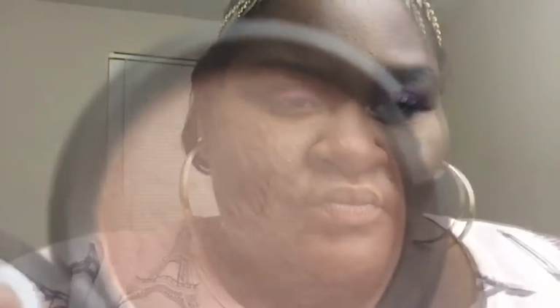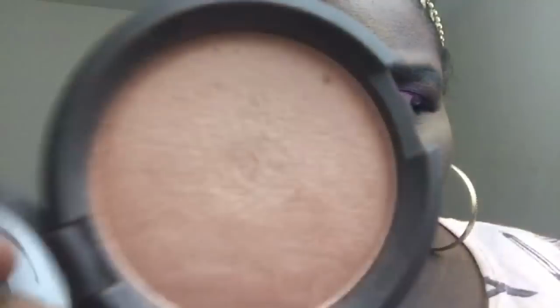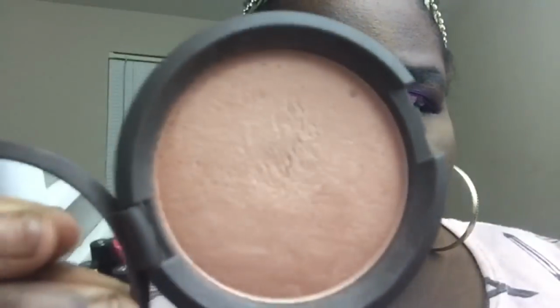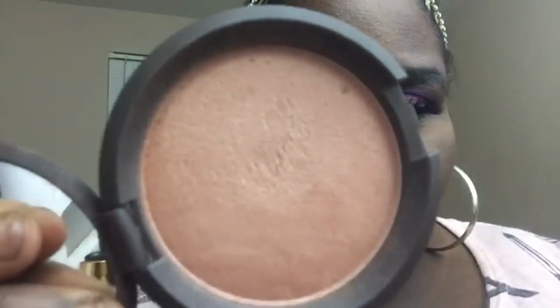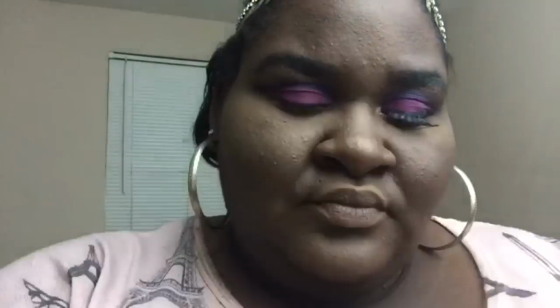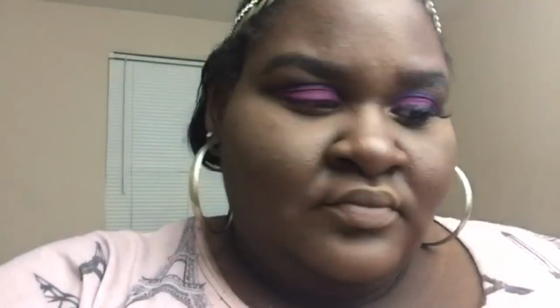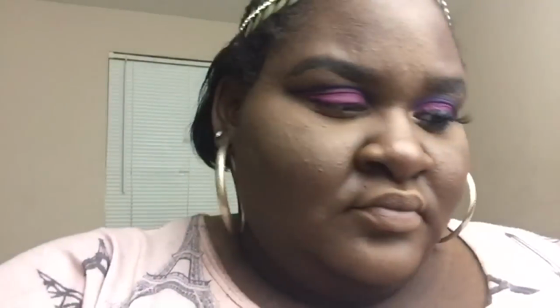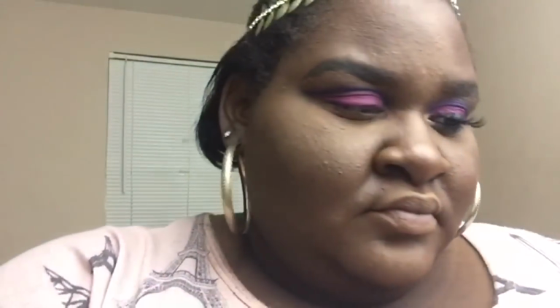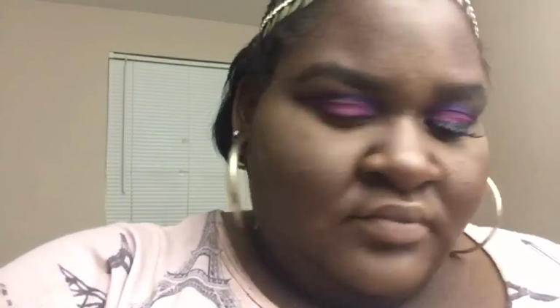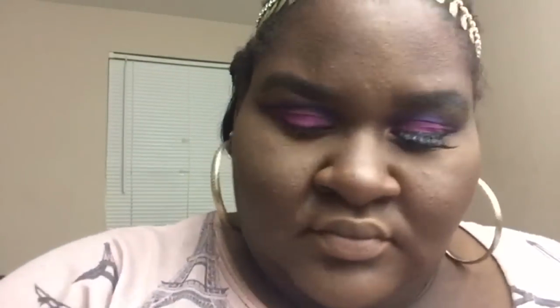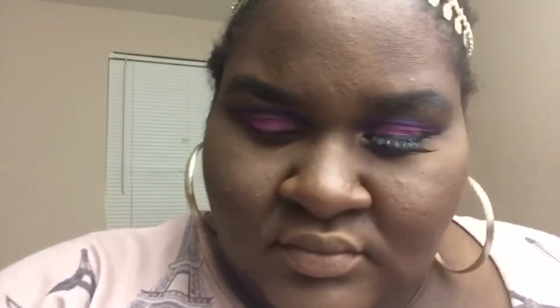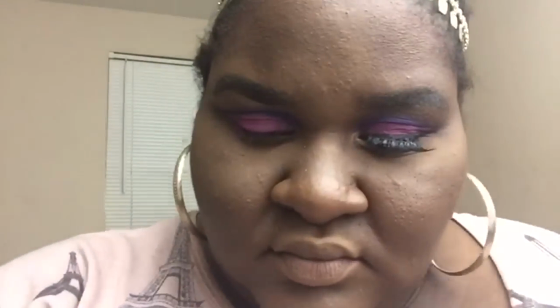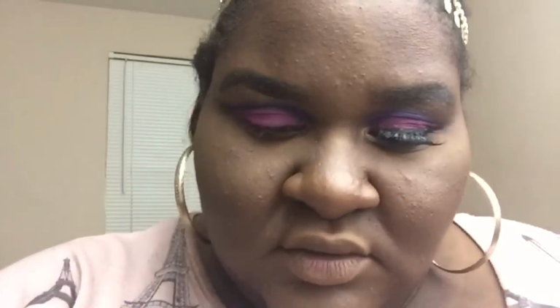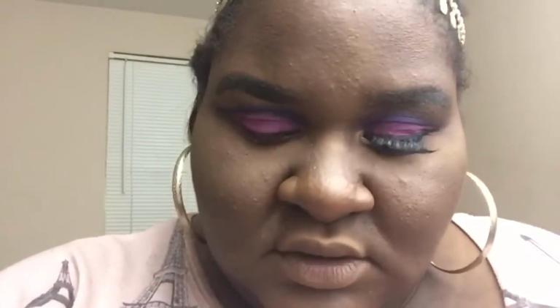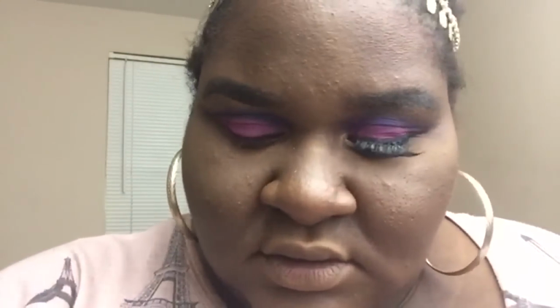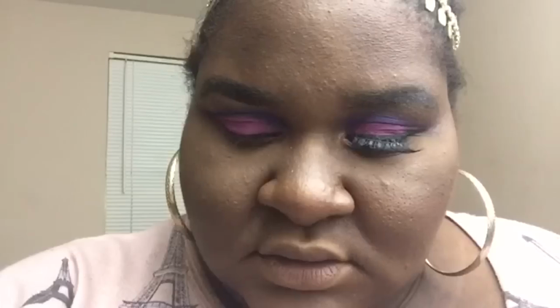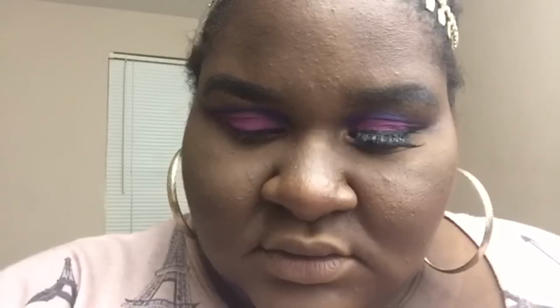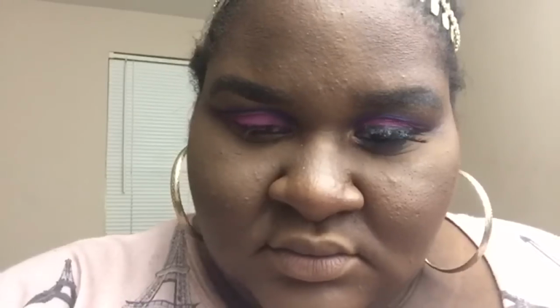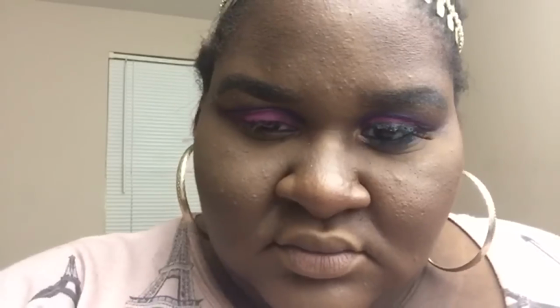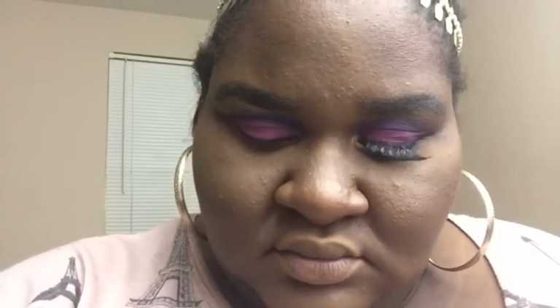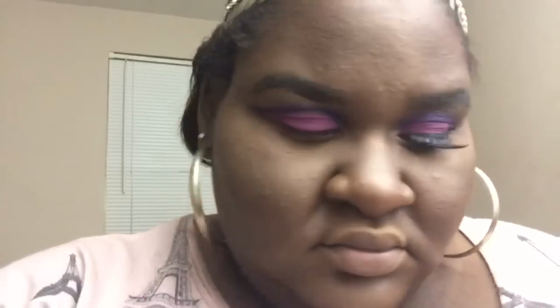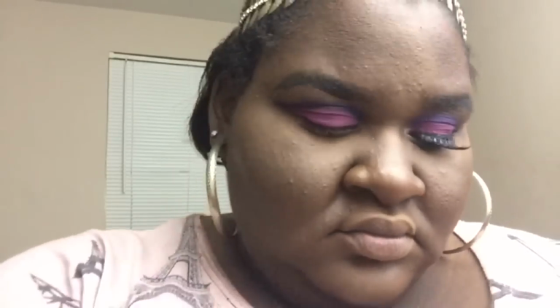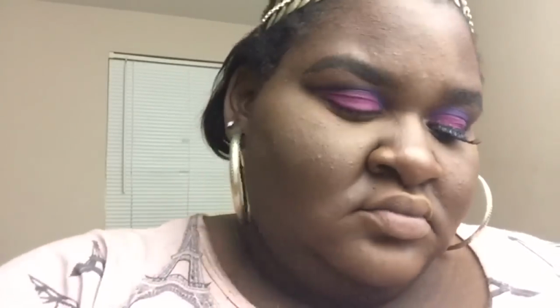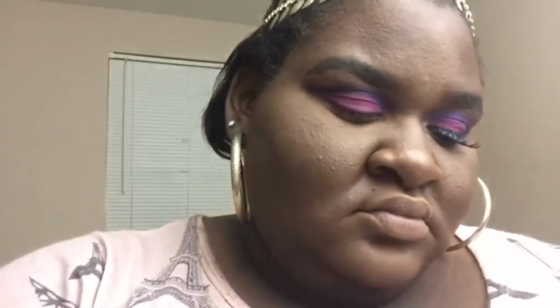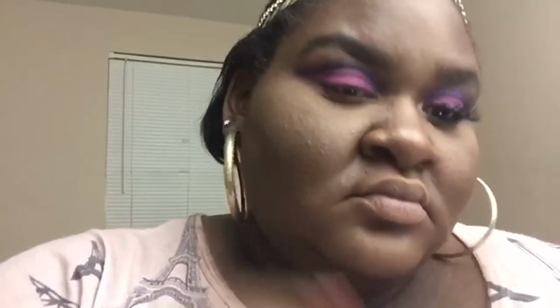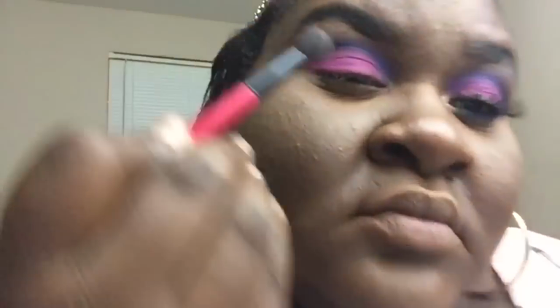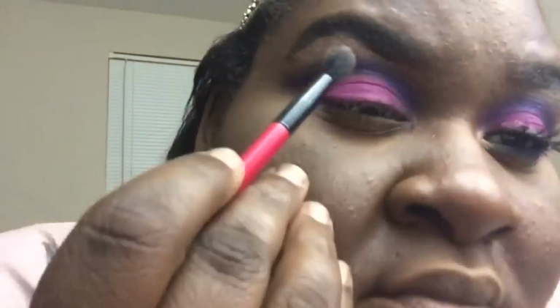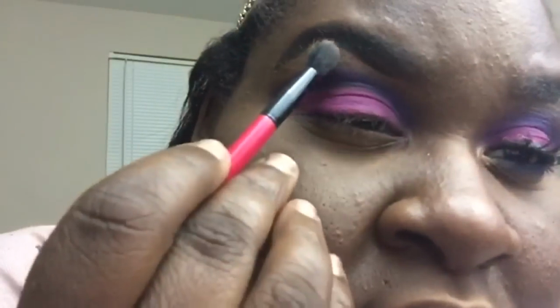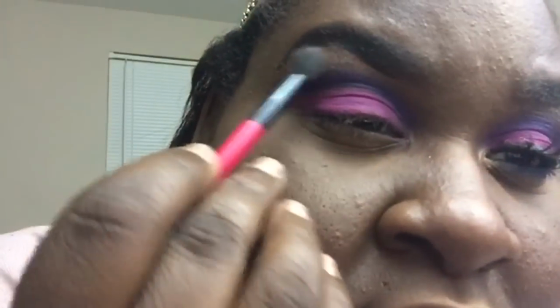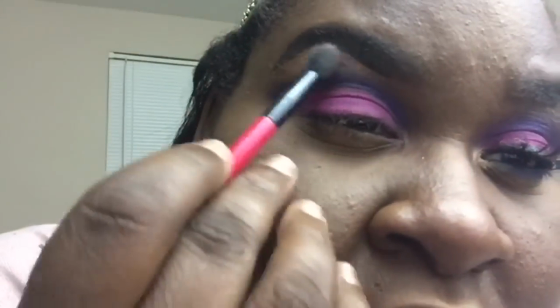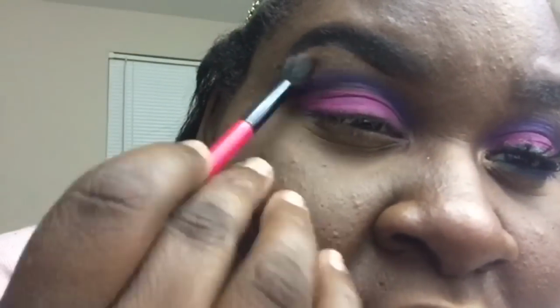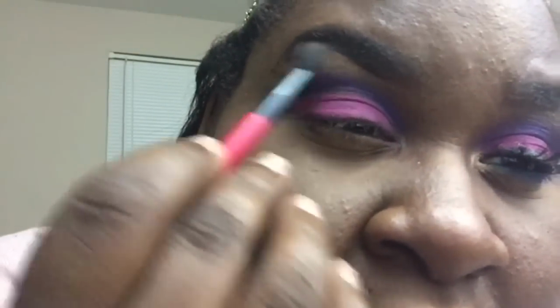Now I'm going to take my Becca shimmy powder in rose gold and just basically use it as my brow highlight.